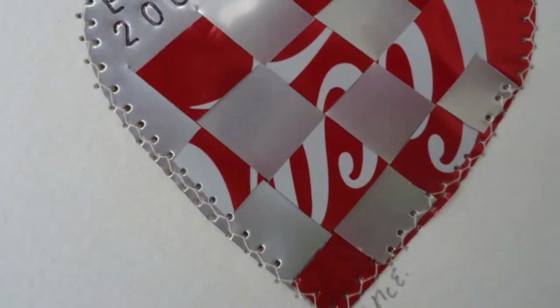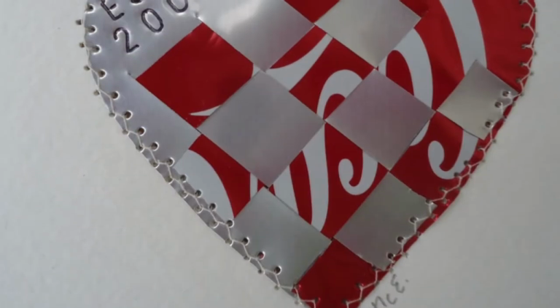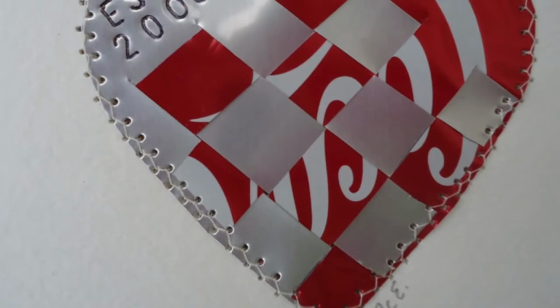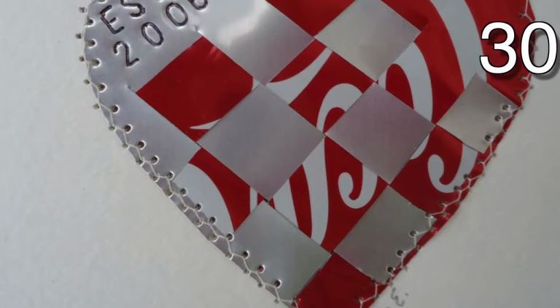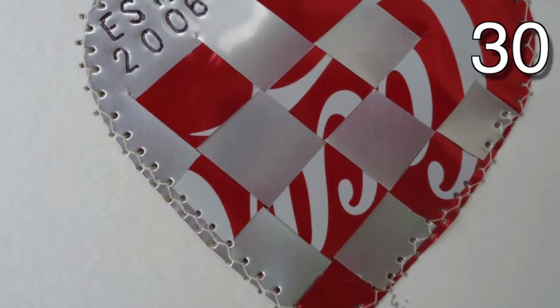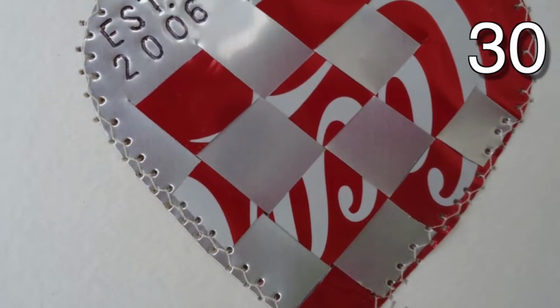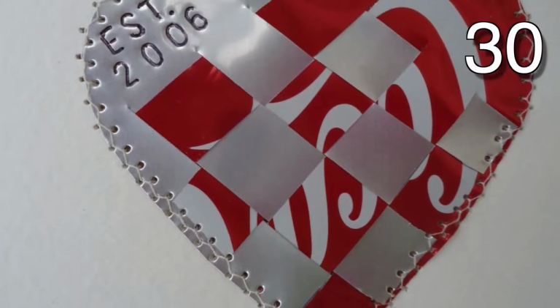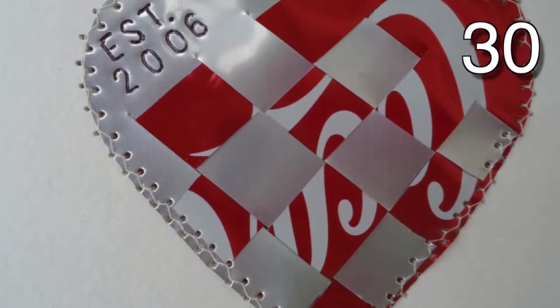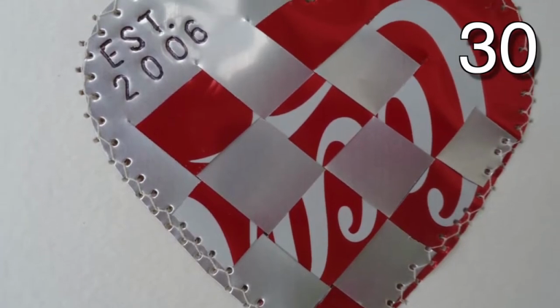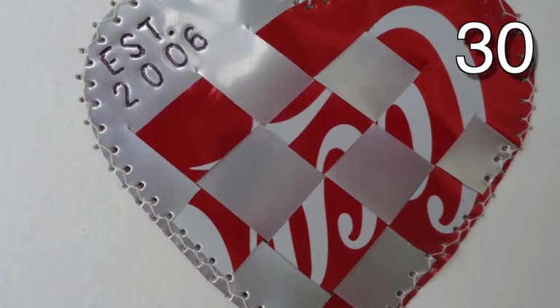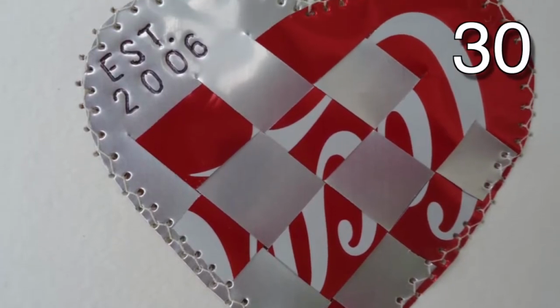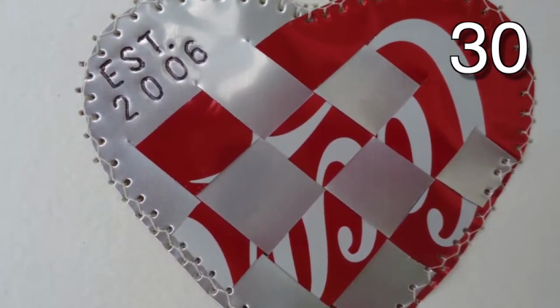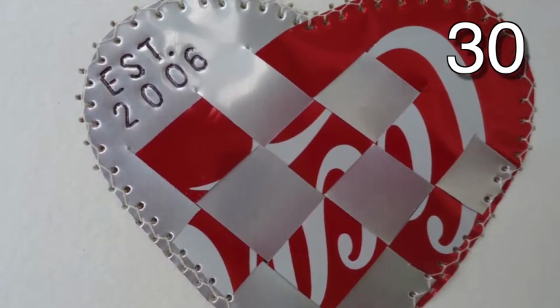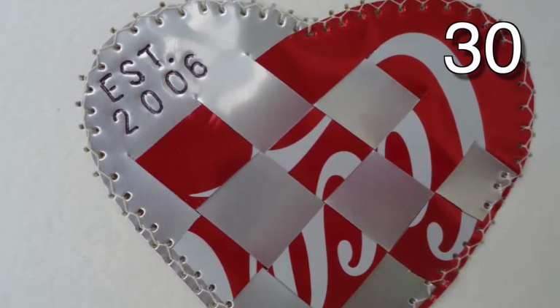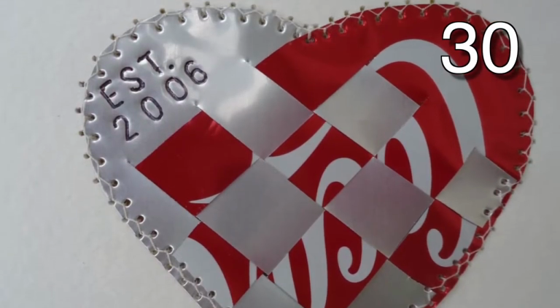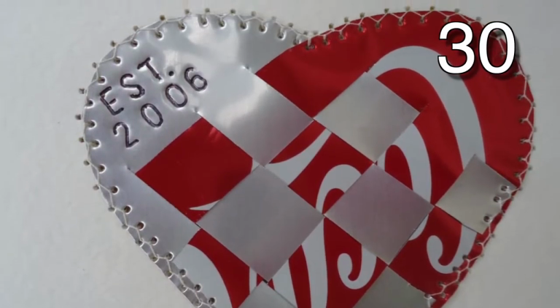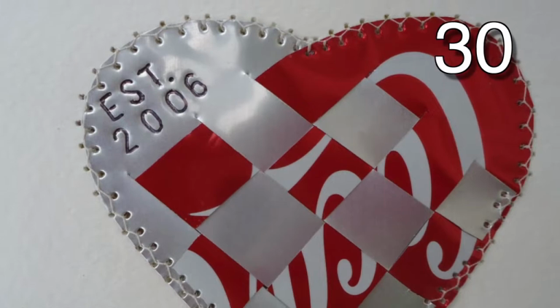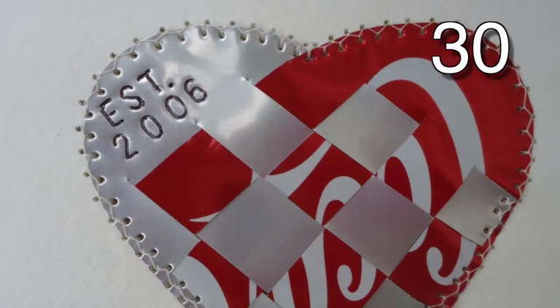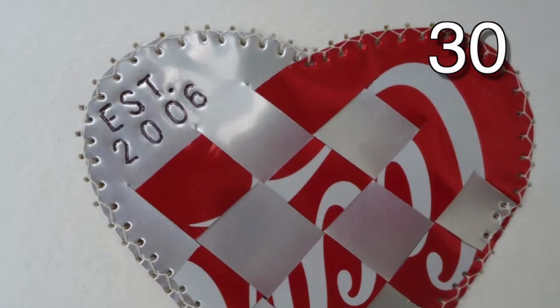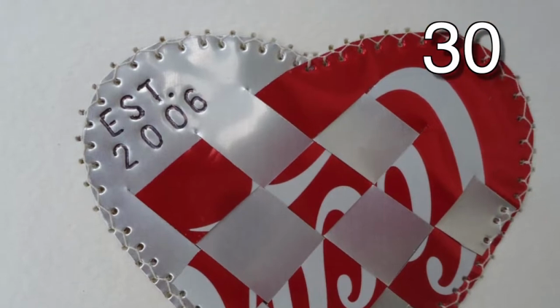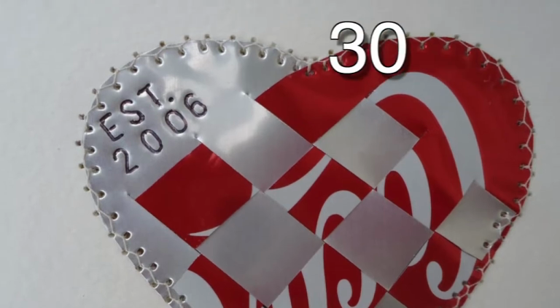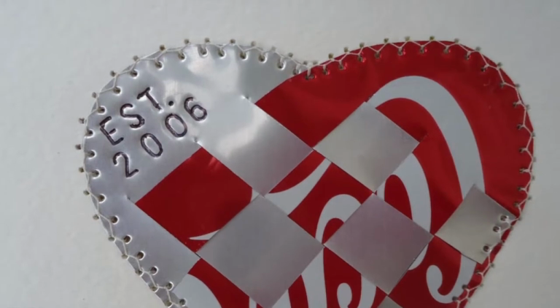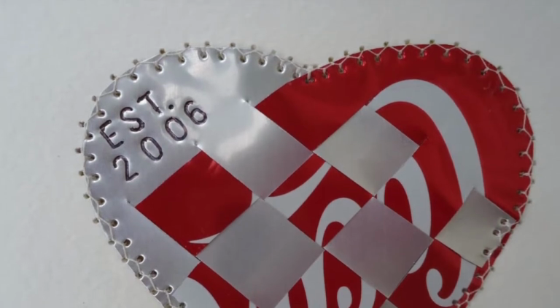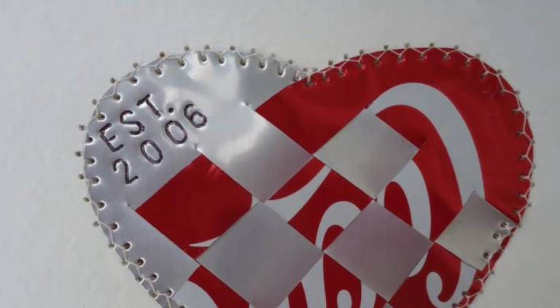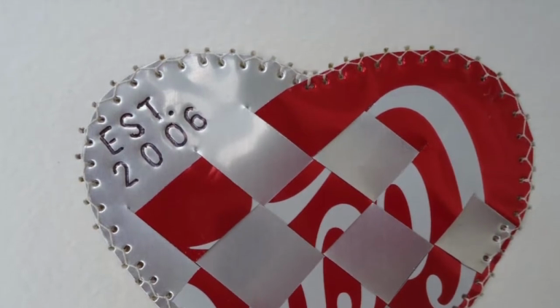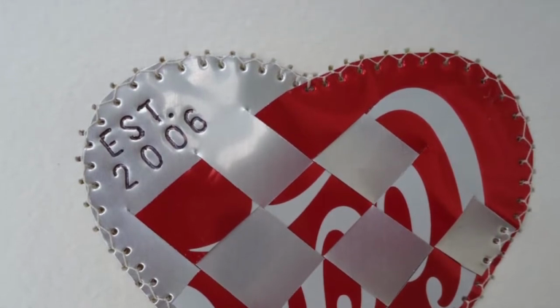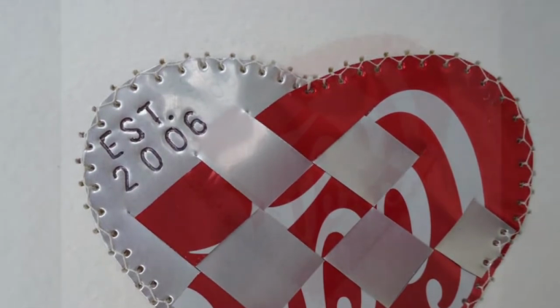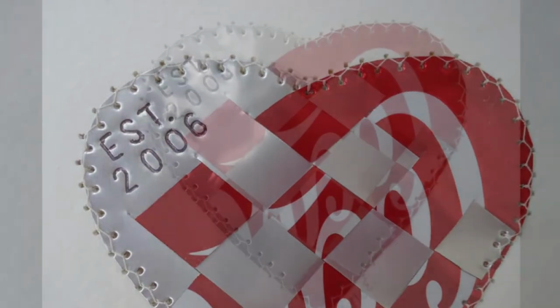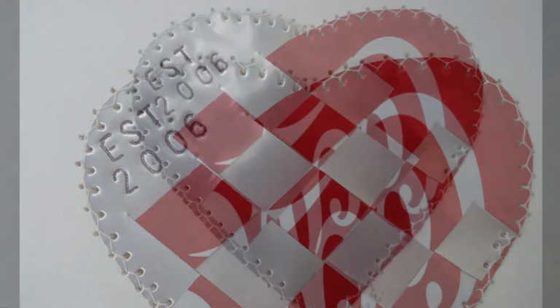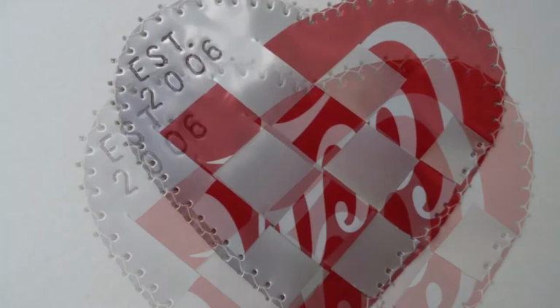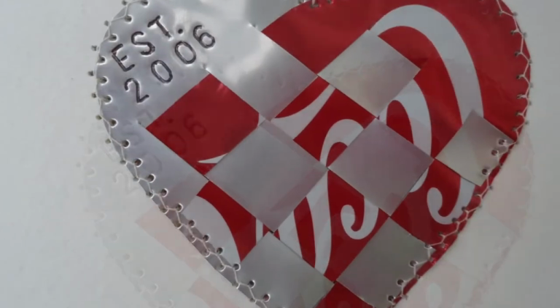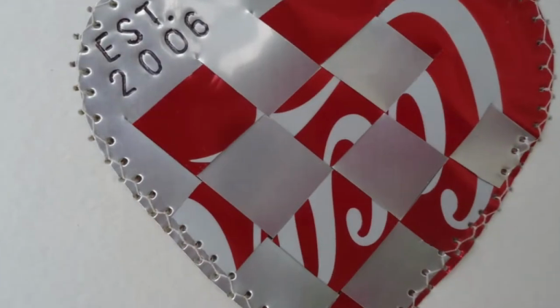Some Coke cans, a dose of creativity, and you end up with this cute little heart. How unique.